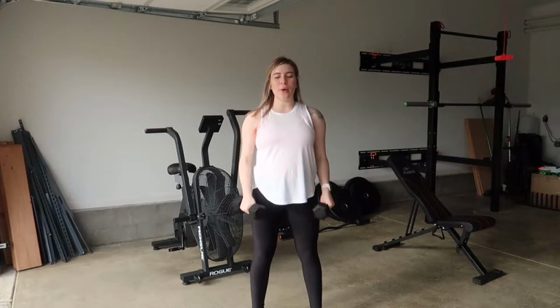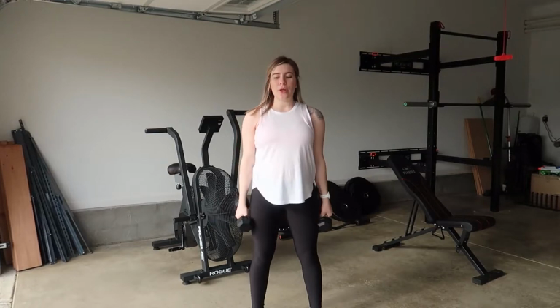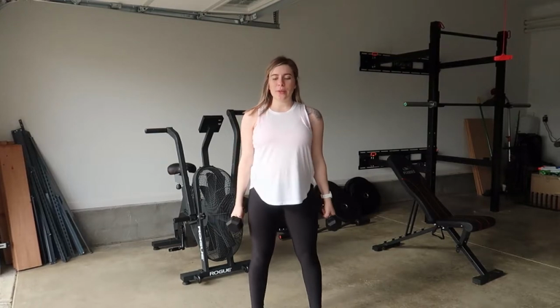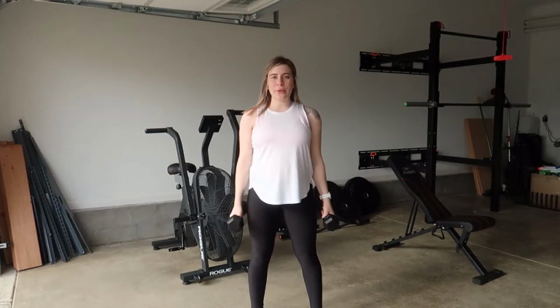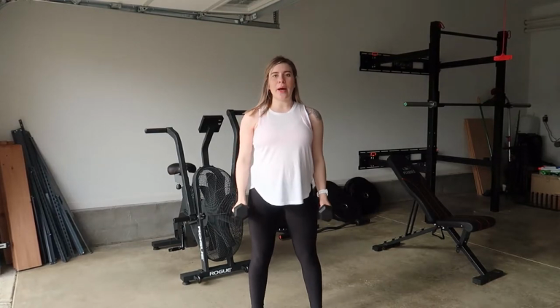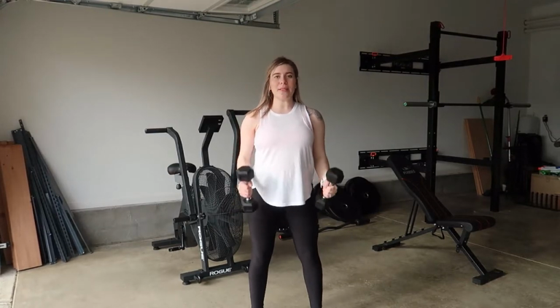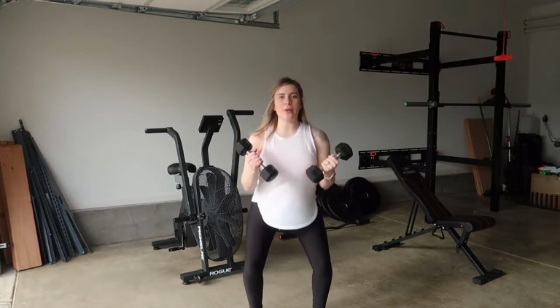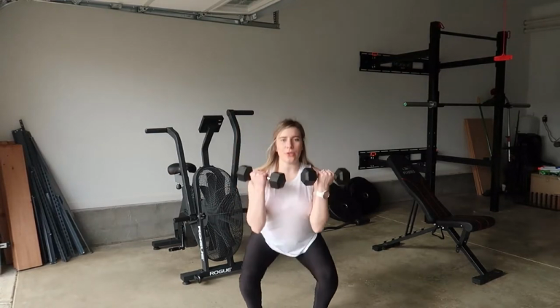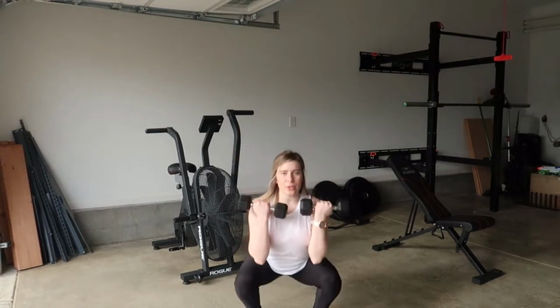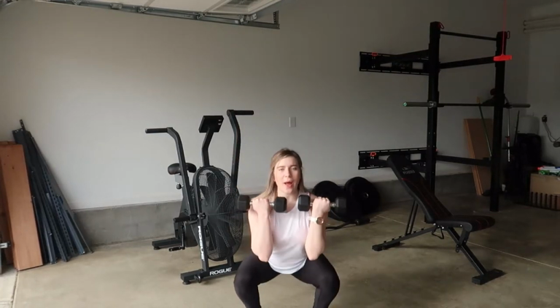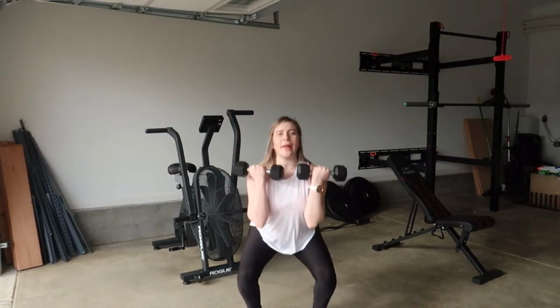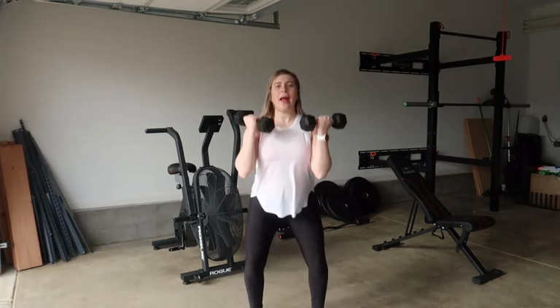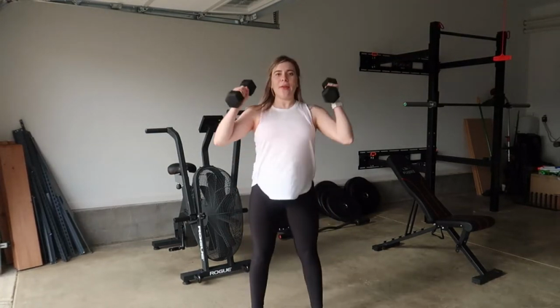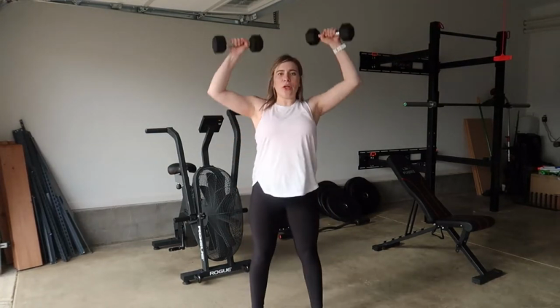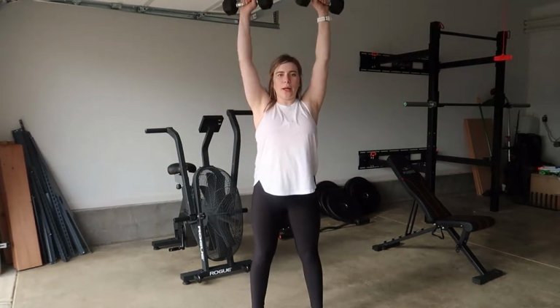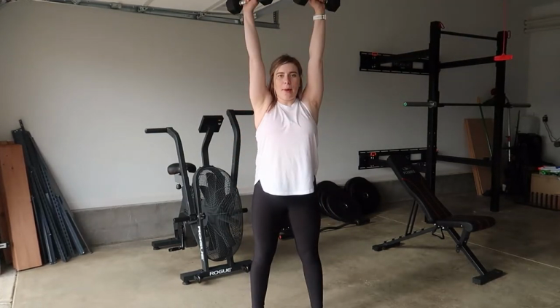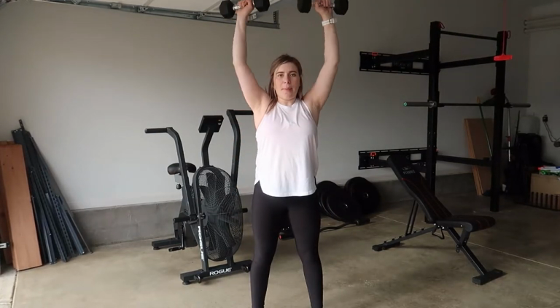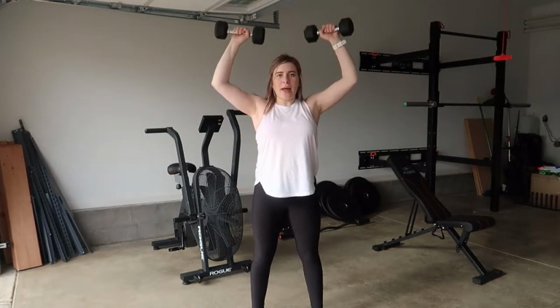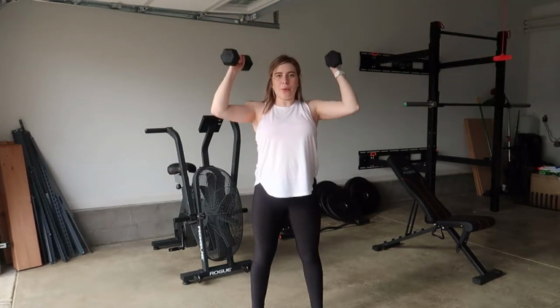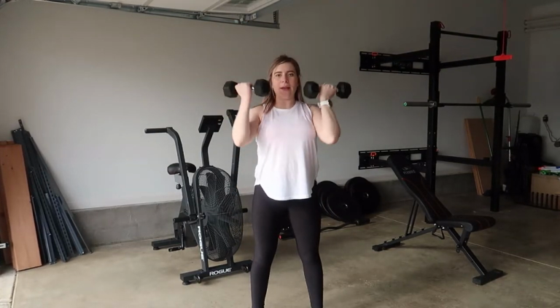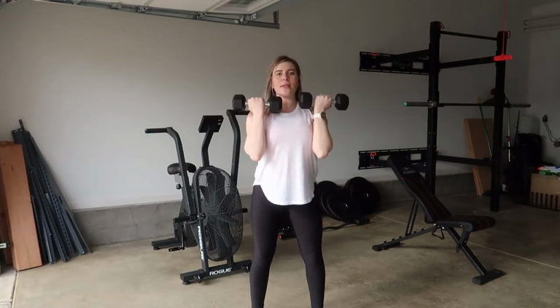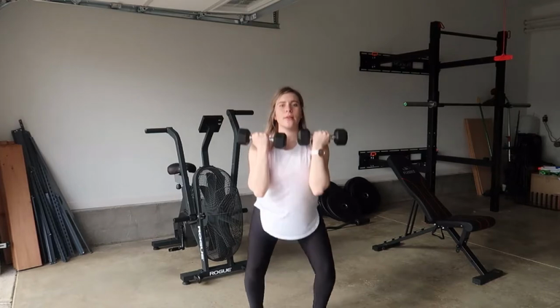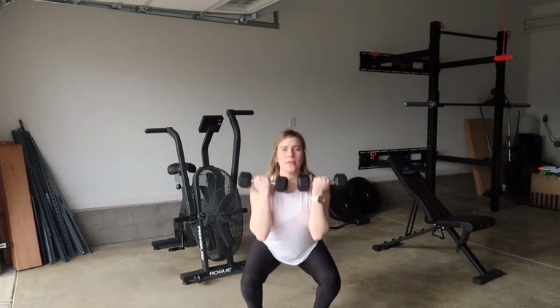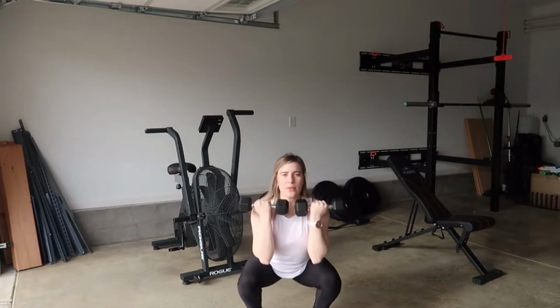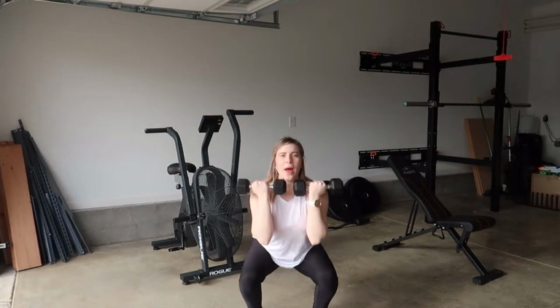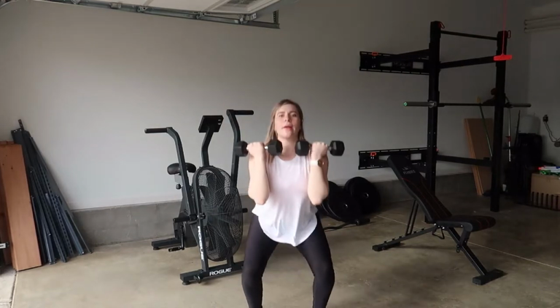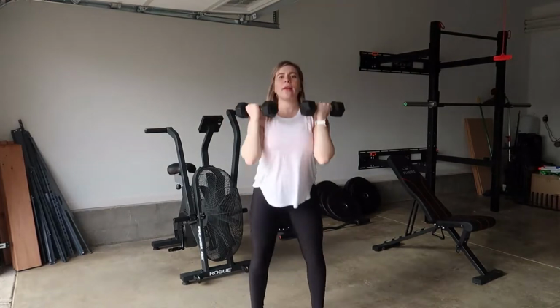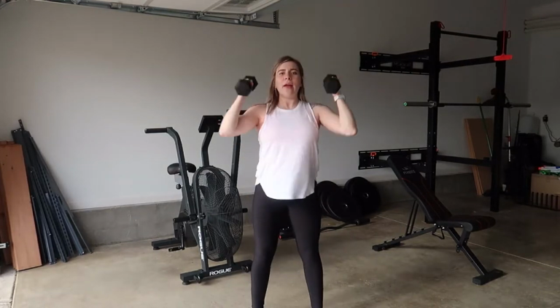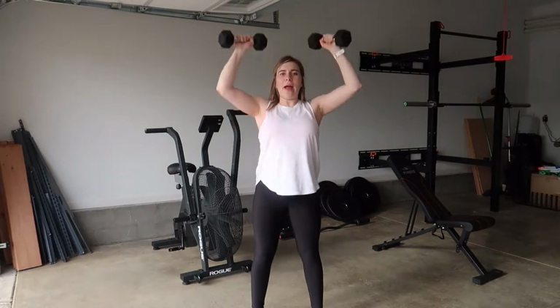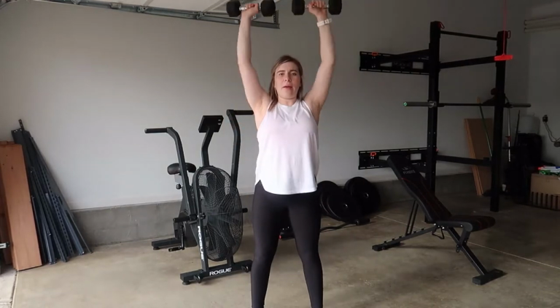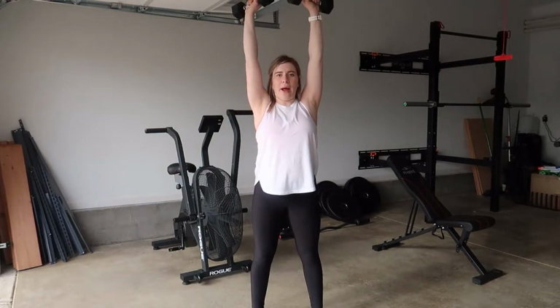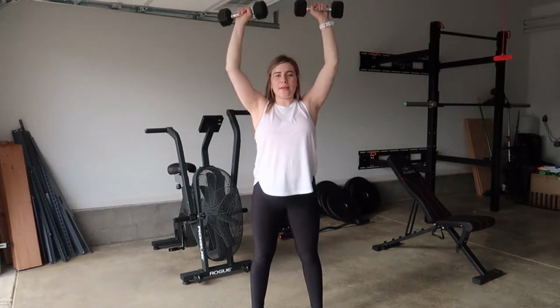So you want to come down to your squat and then you're going to come up and press. Squat and press.